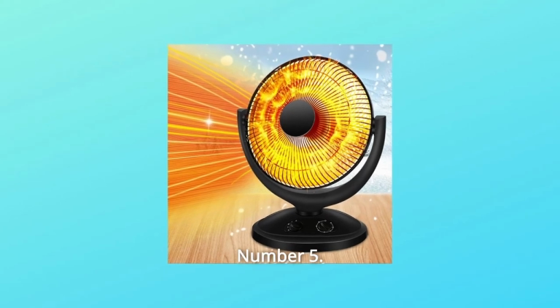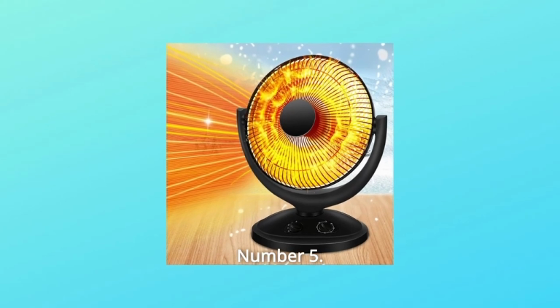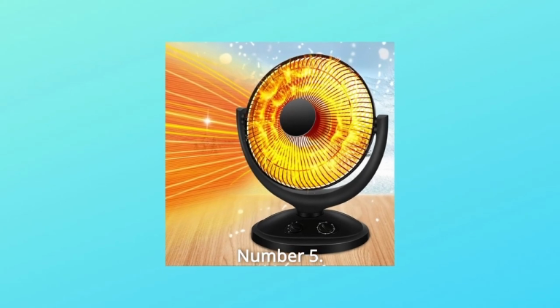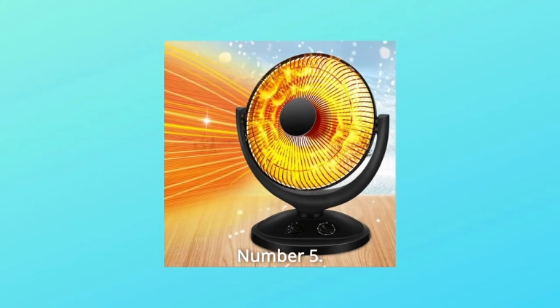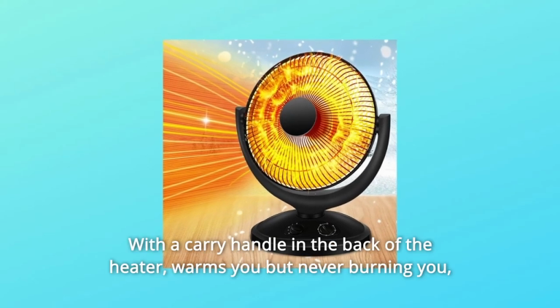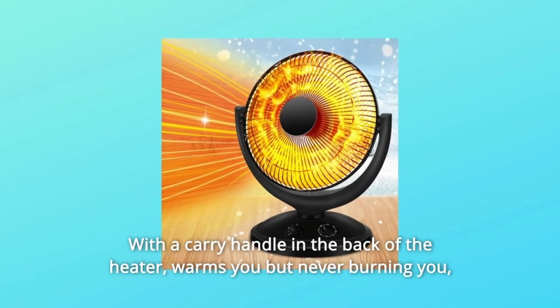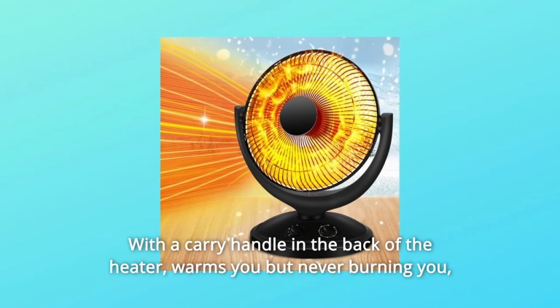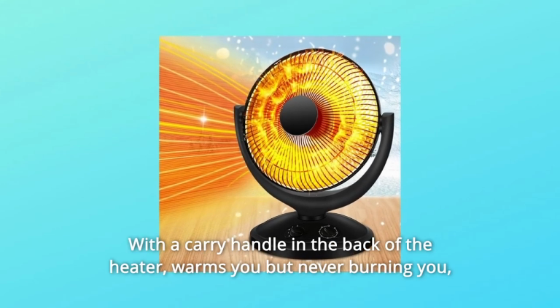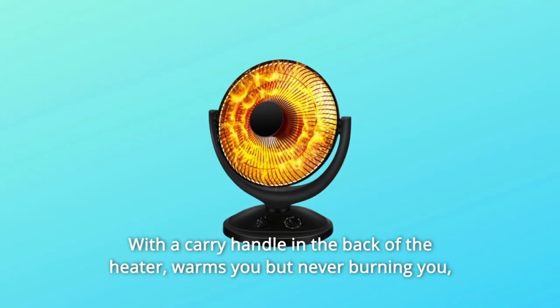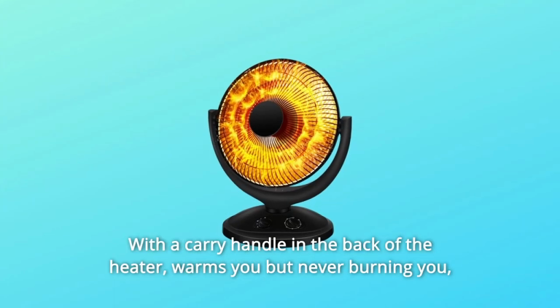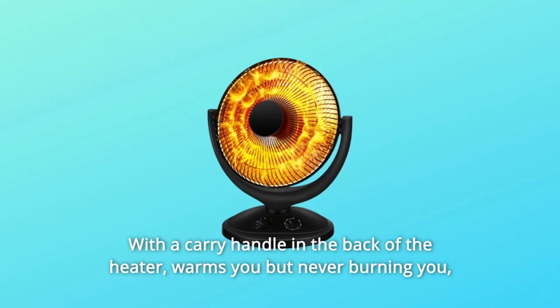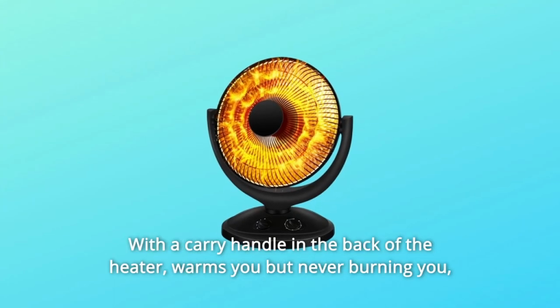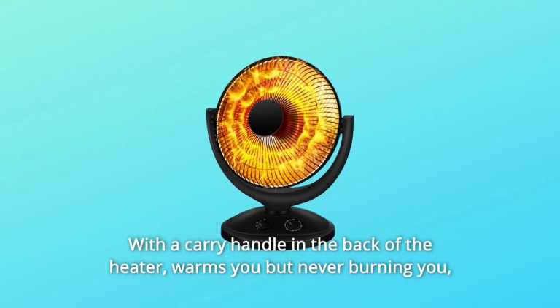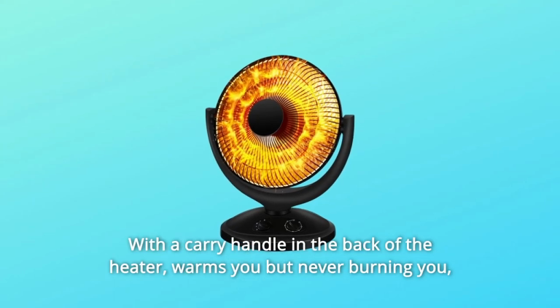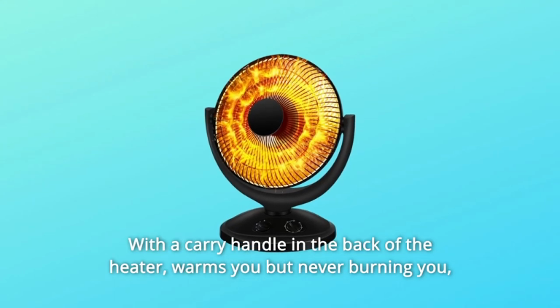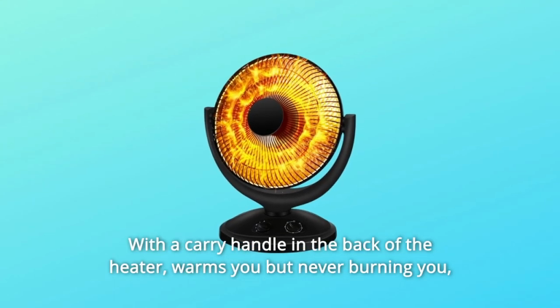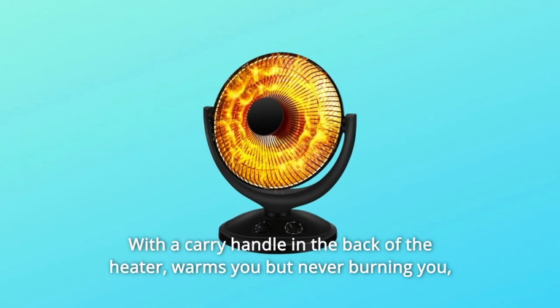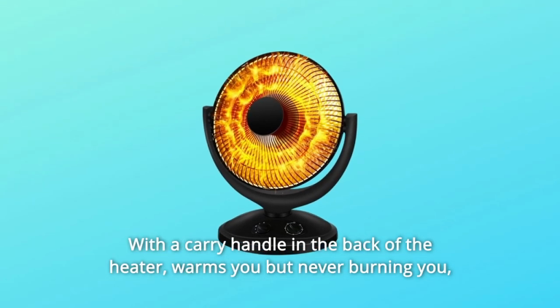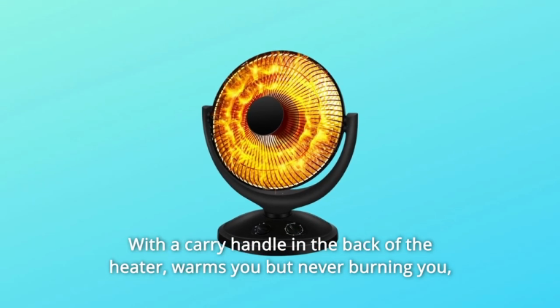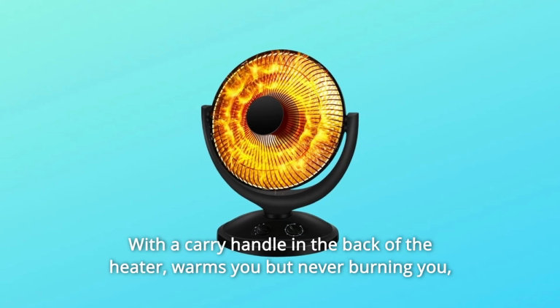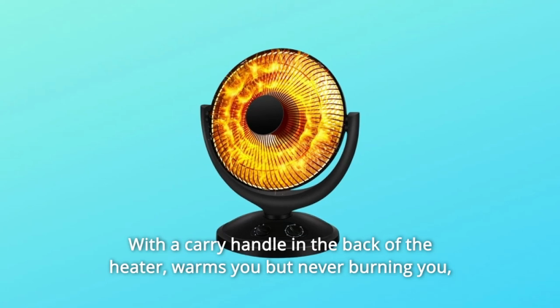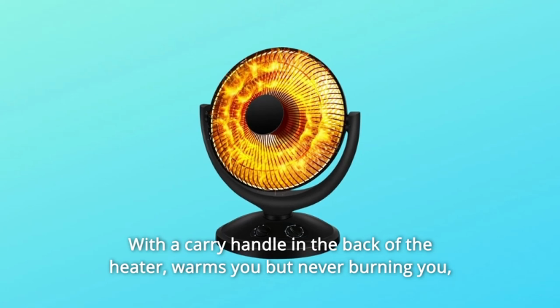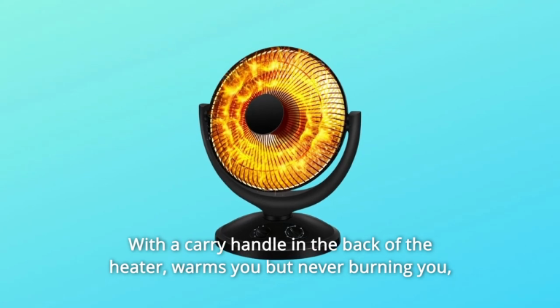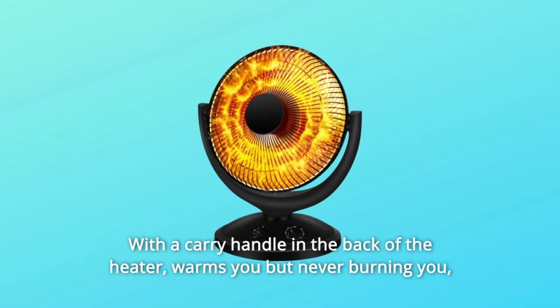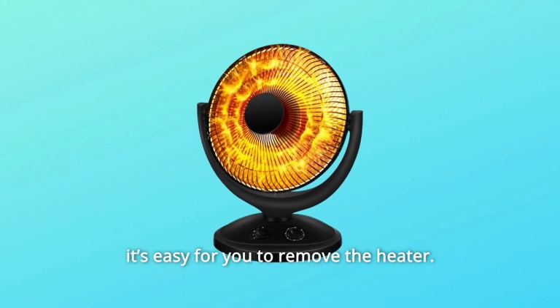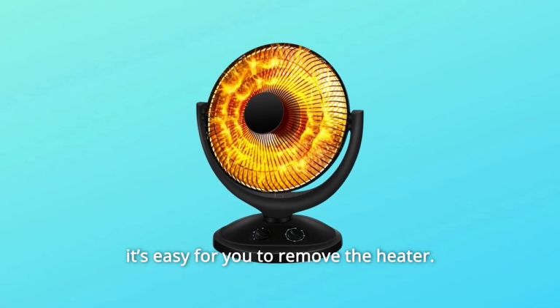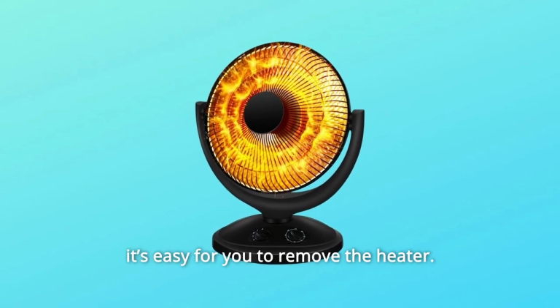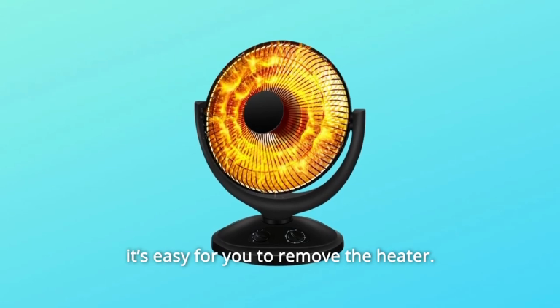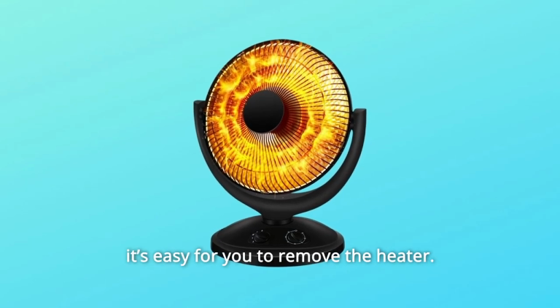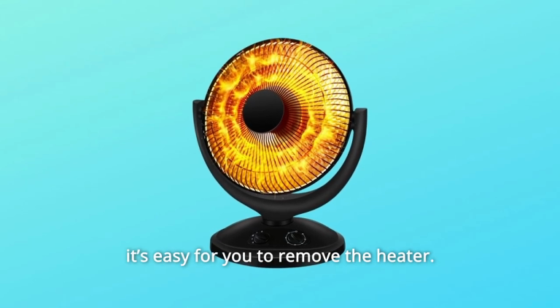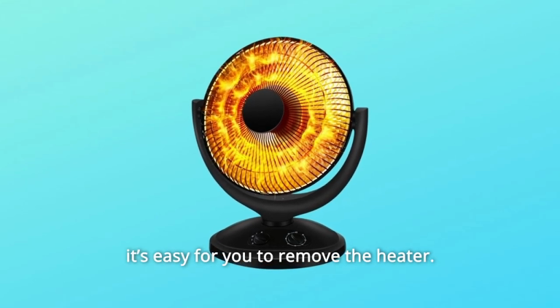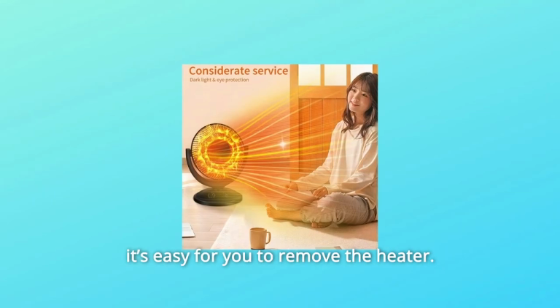Number 5: With a carry handle on the back of the heater, it warms you but never burns you, and it is easy for you to move and remove the heater as needed.